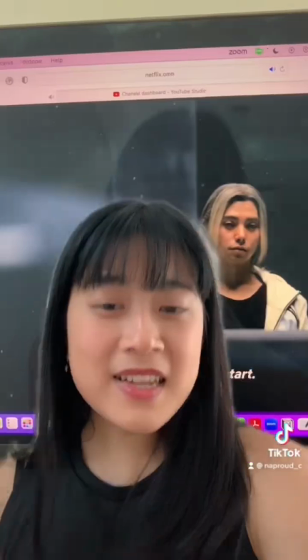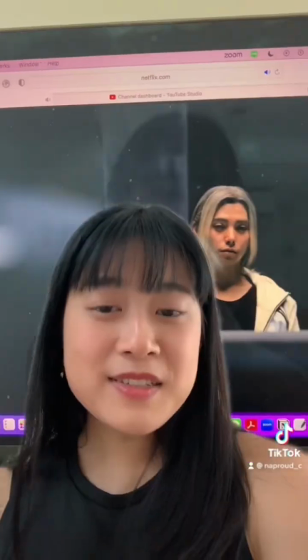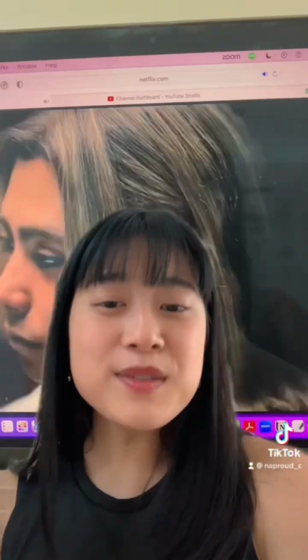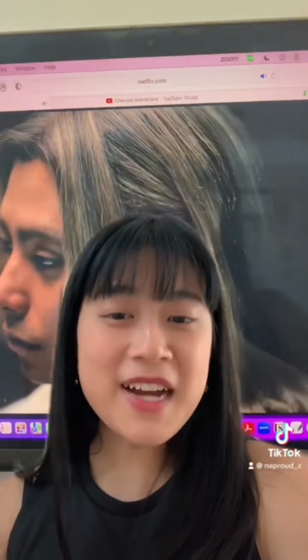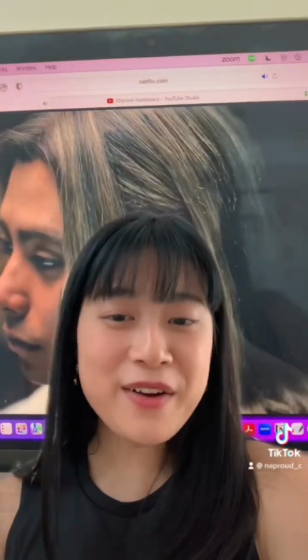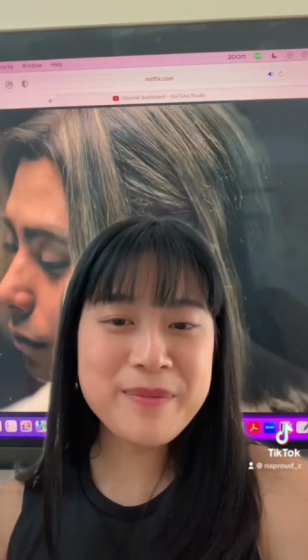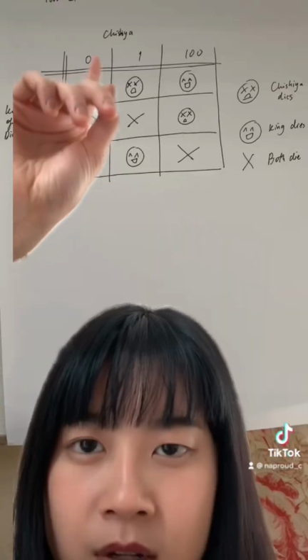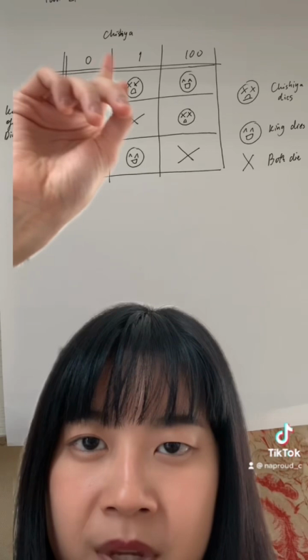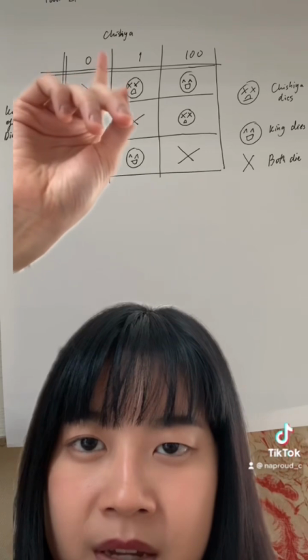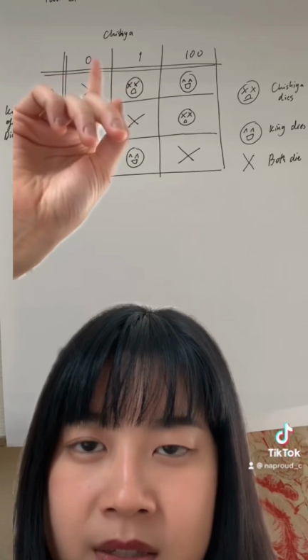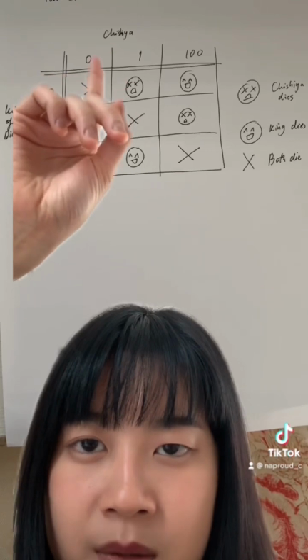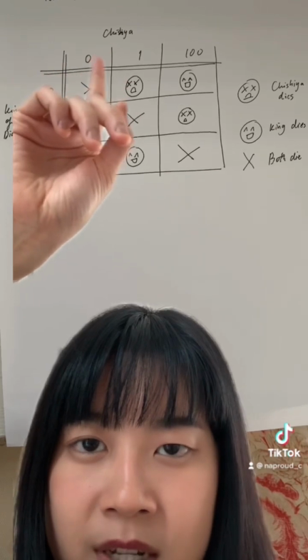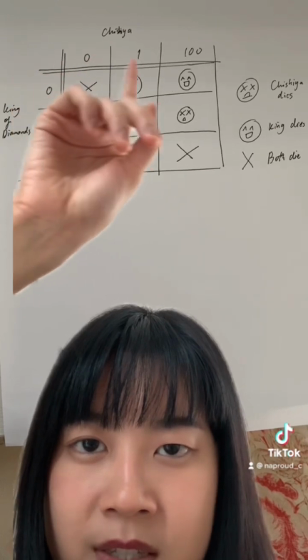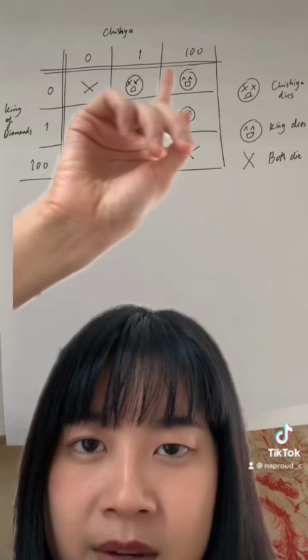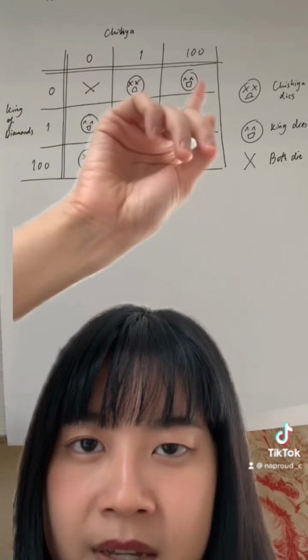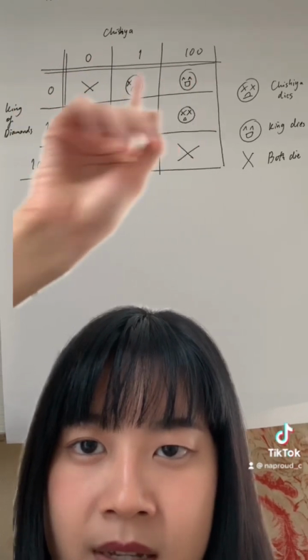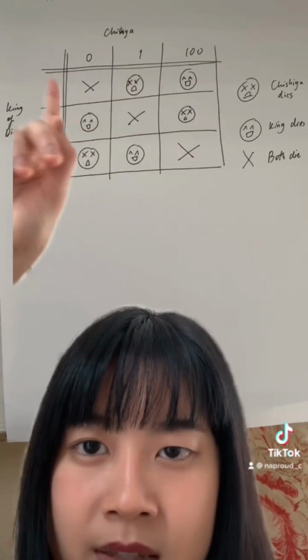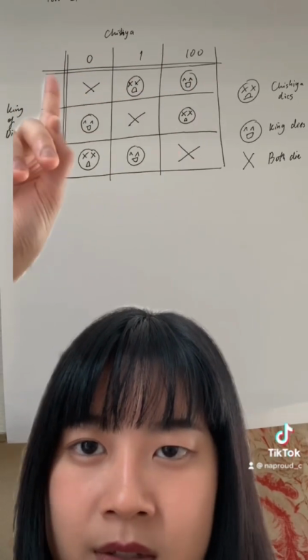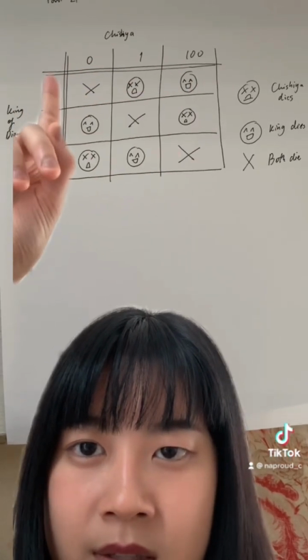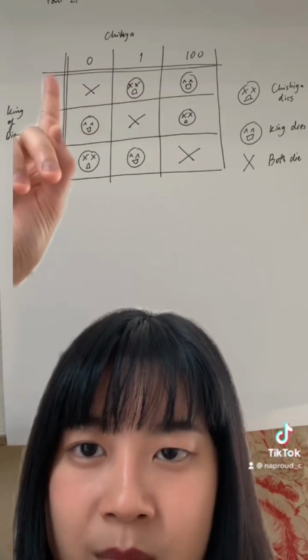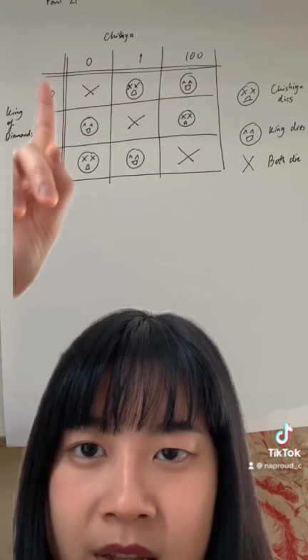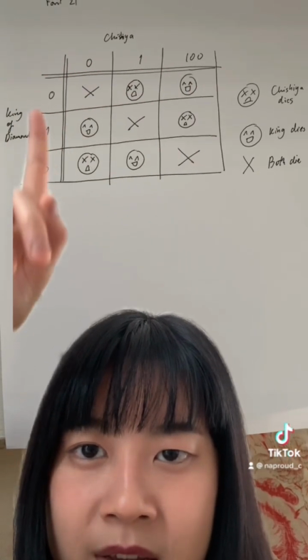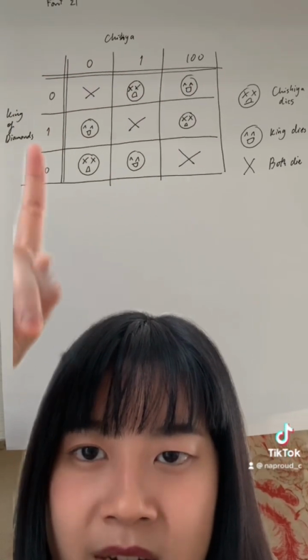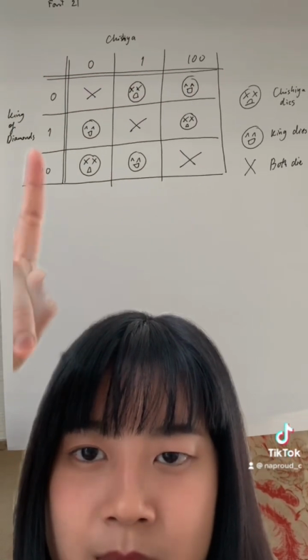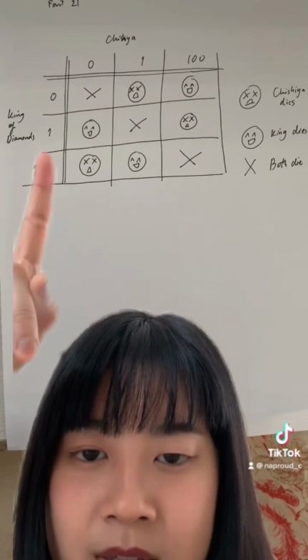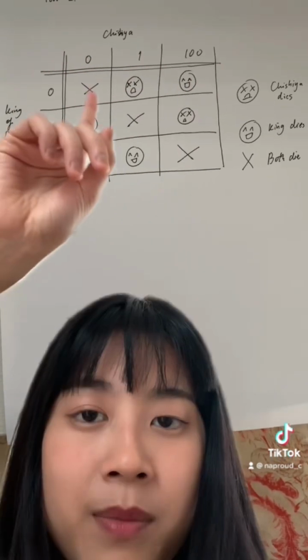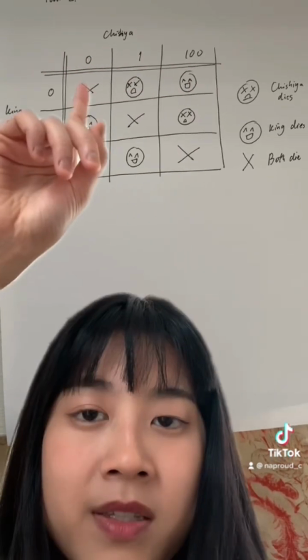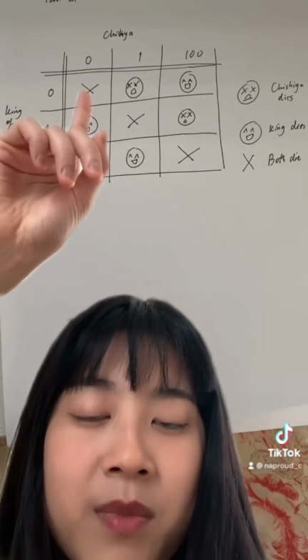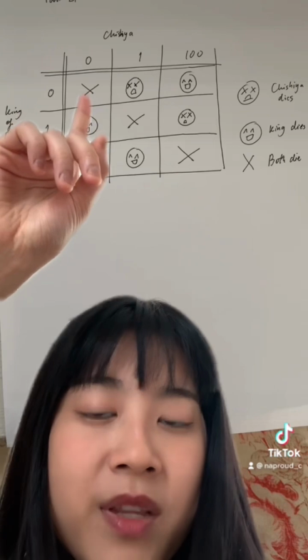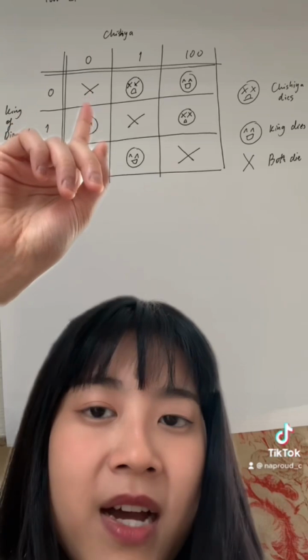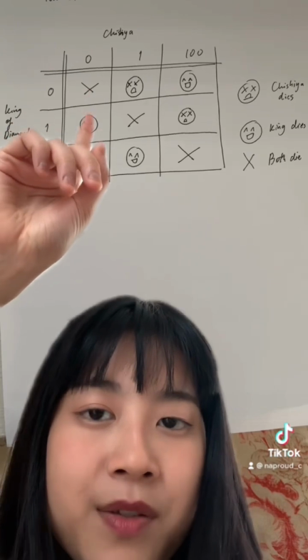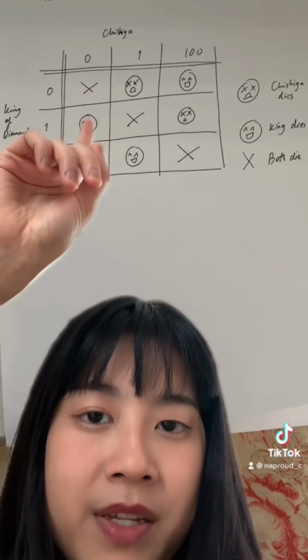Let us consult a diagram. The top bit here is the number that Shishia picks and this is the number that the King of Diamonds picks. If they pick the same number, they die, as you see here.